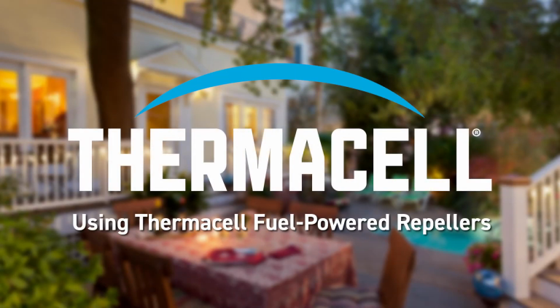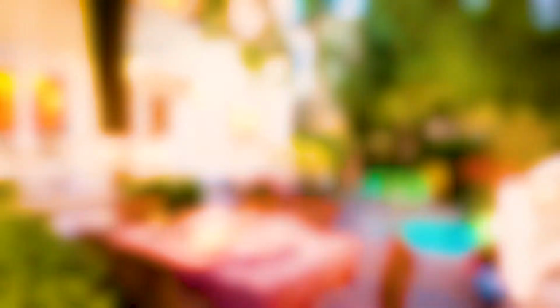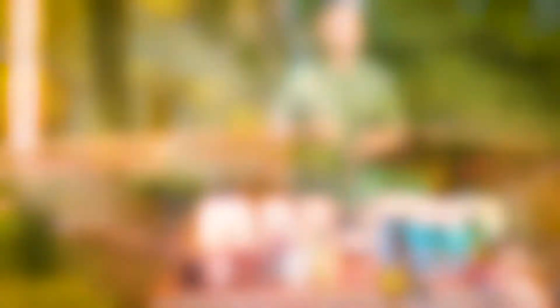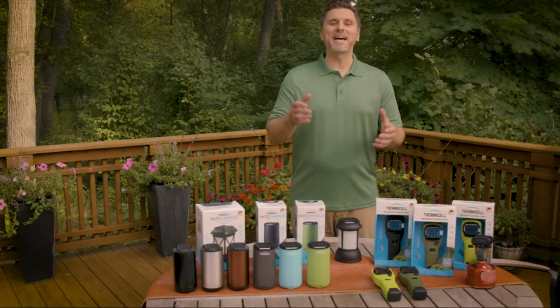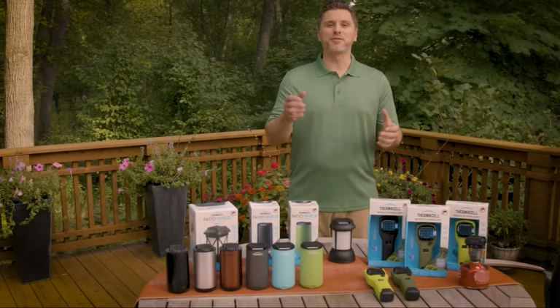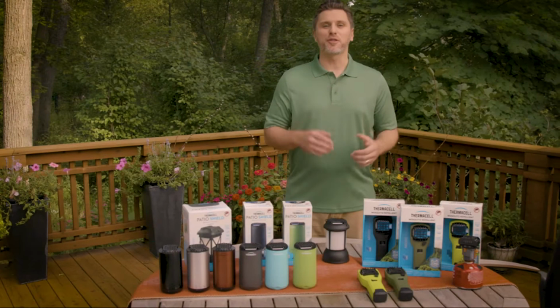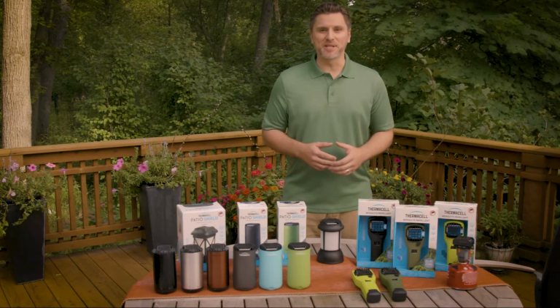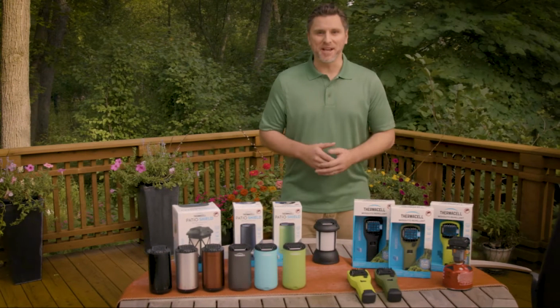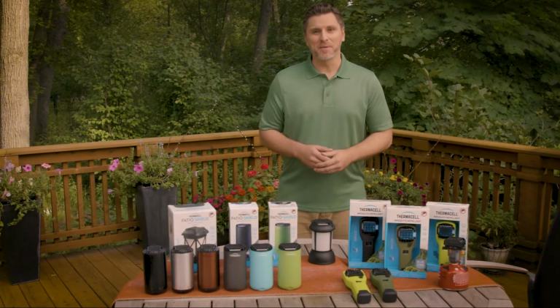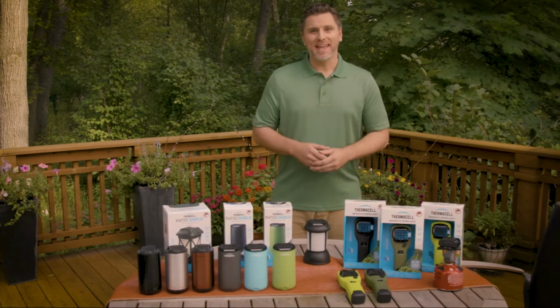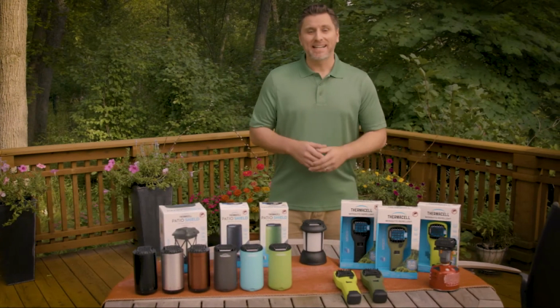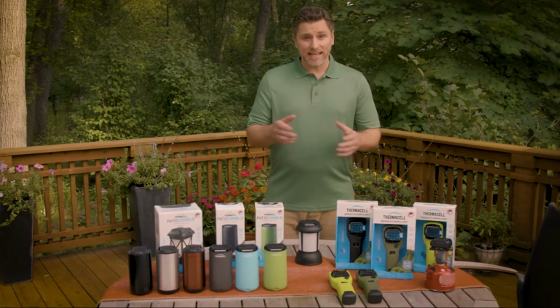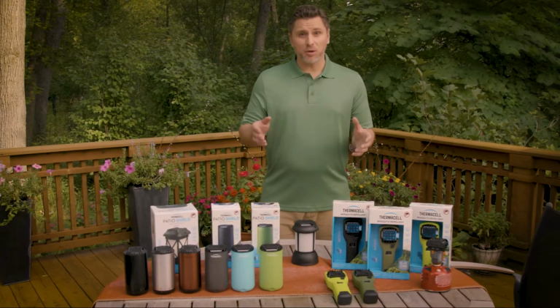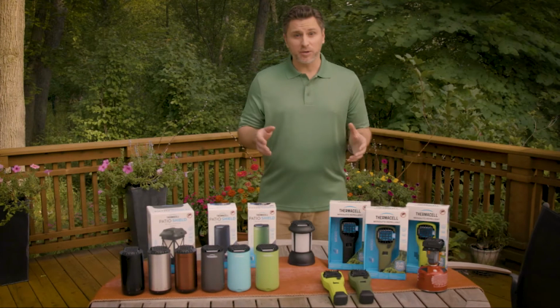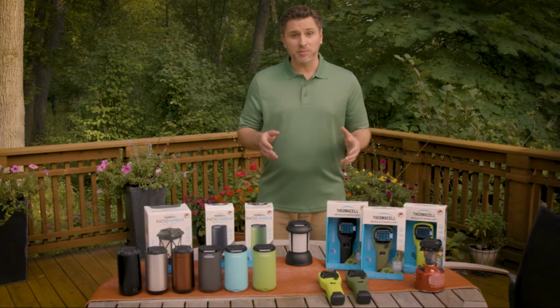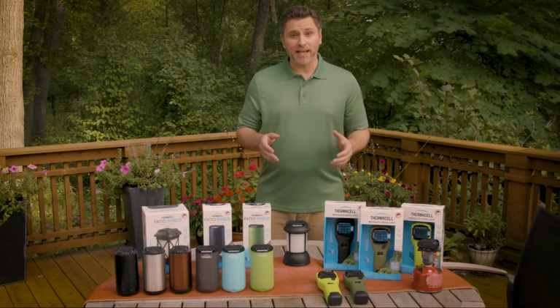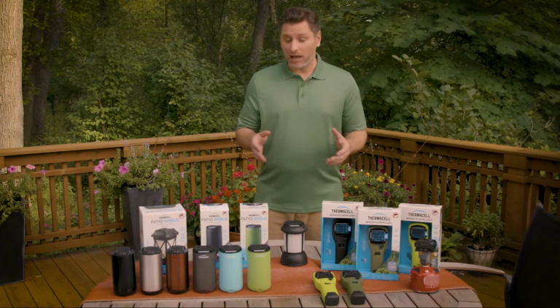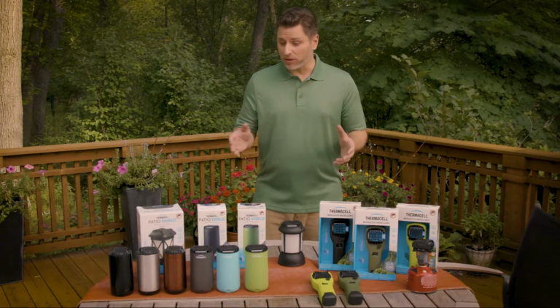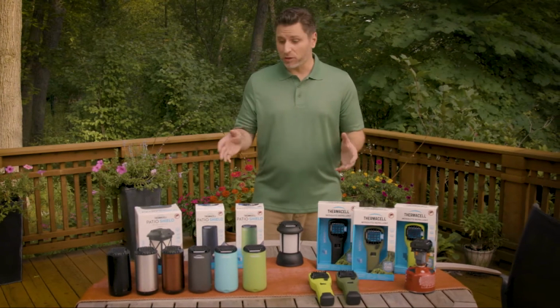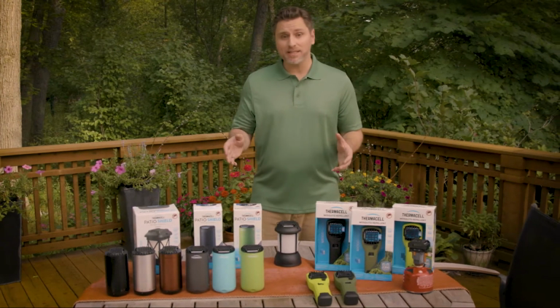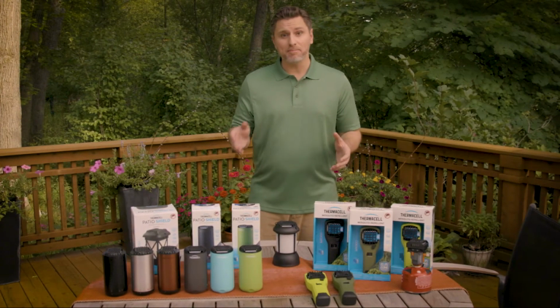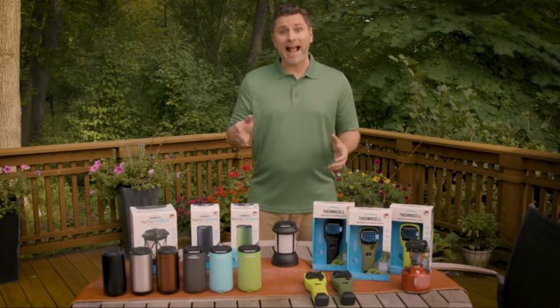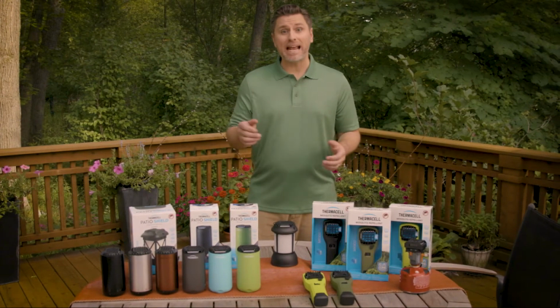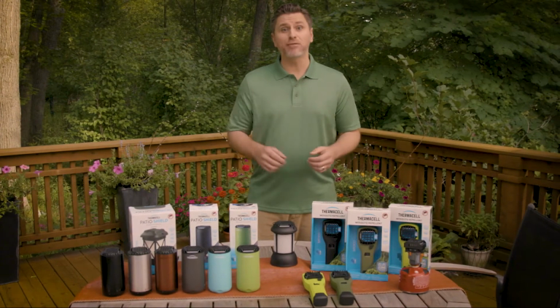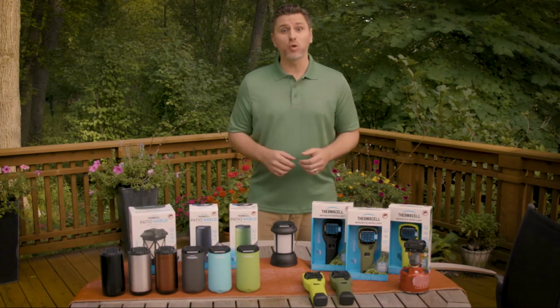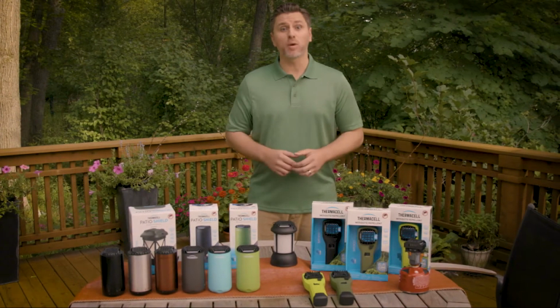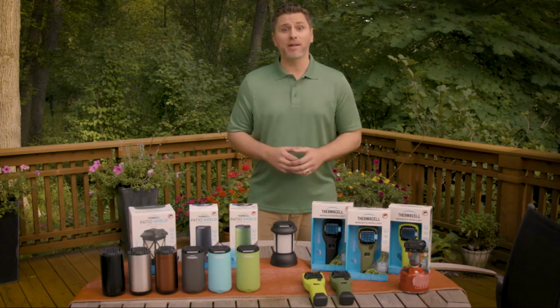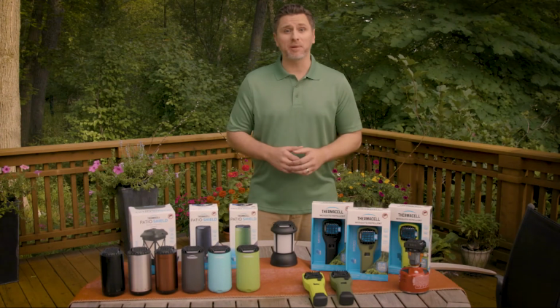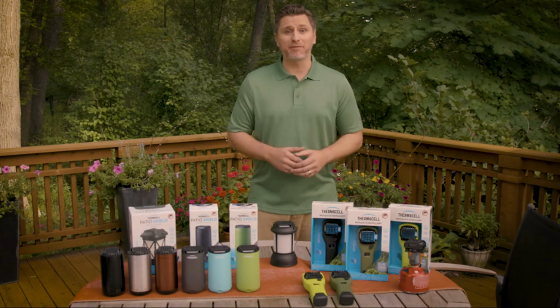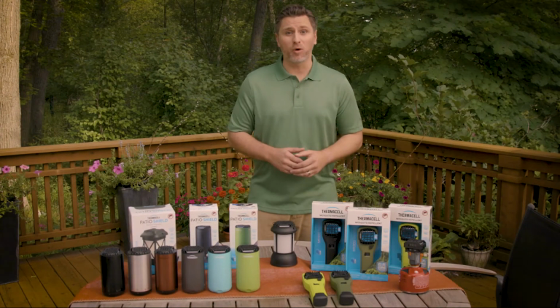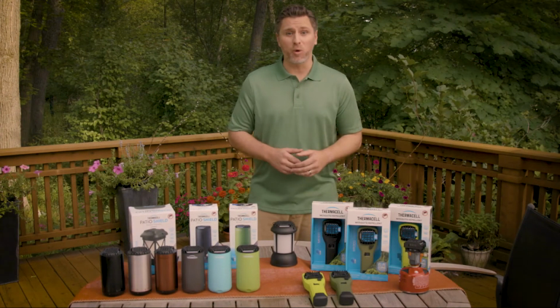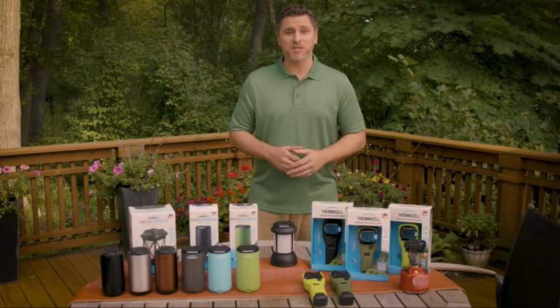I'm Adam for Thermacell, and today I'm going to explain how the Thermacell mat and fuel repeller platform works.